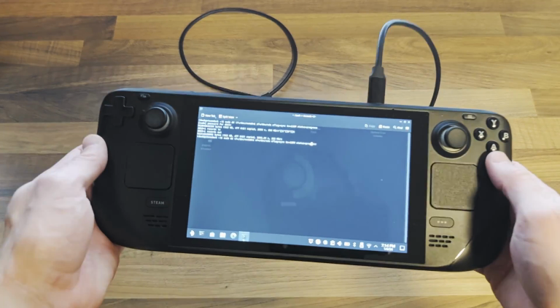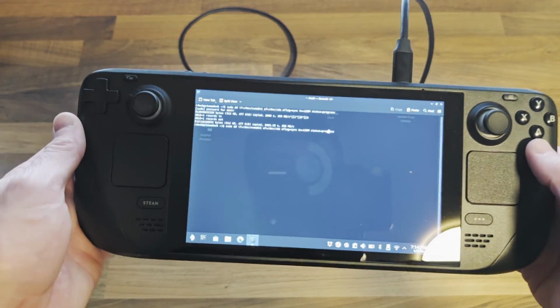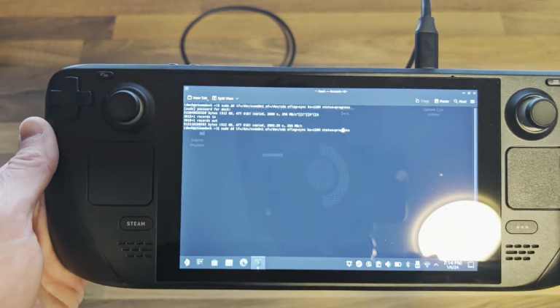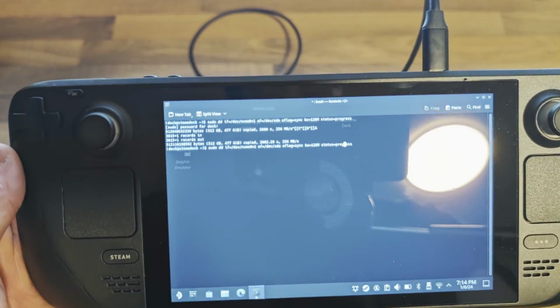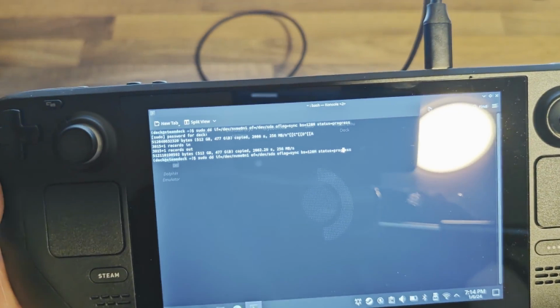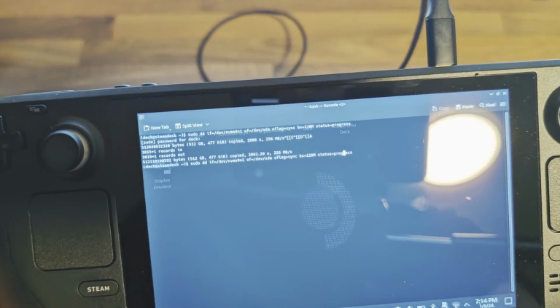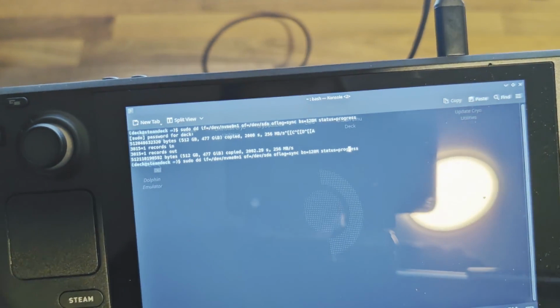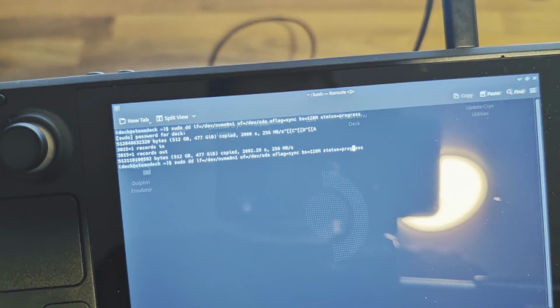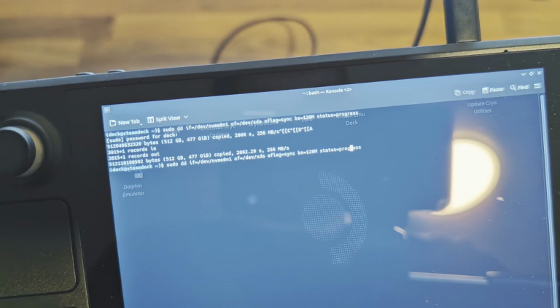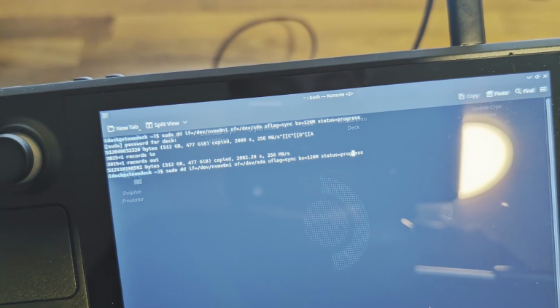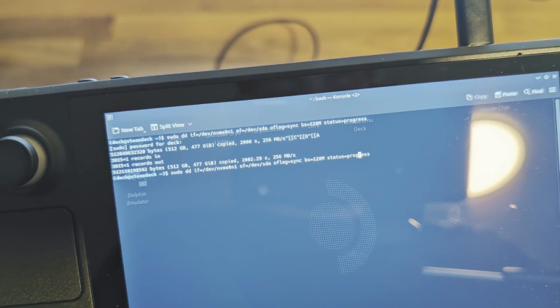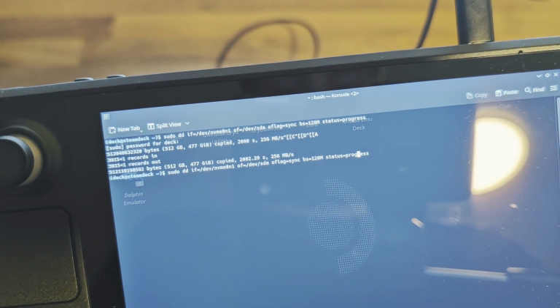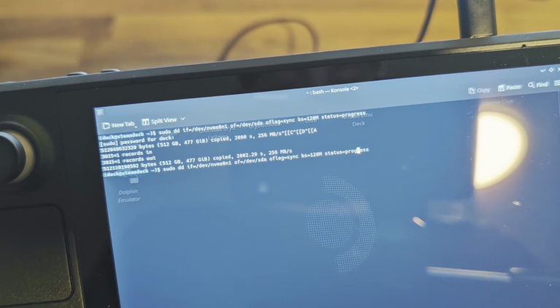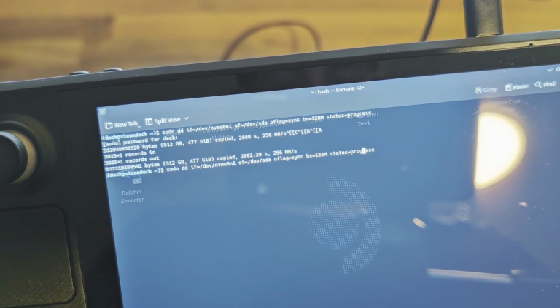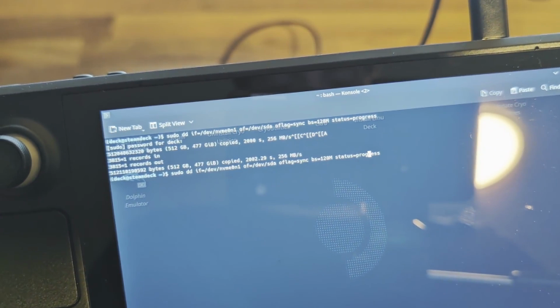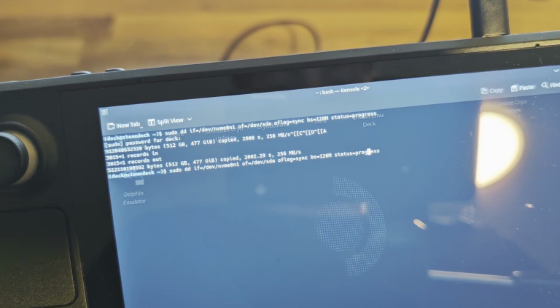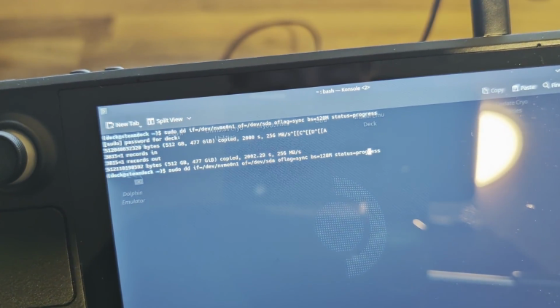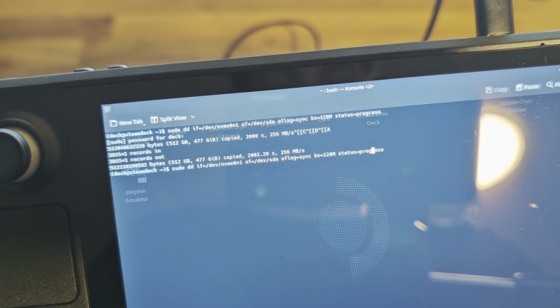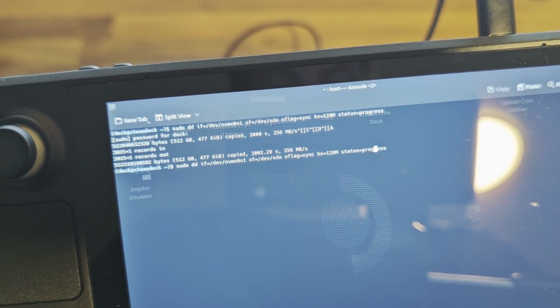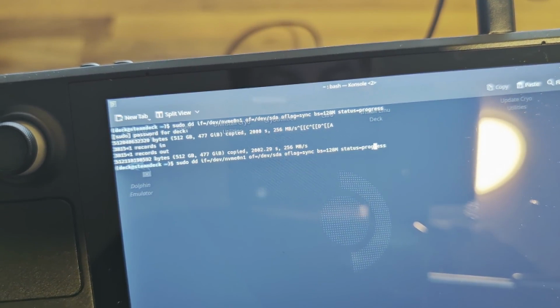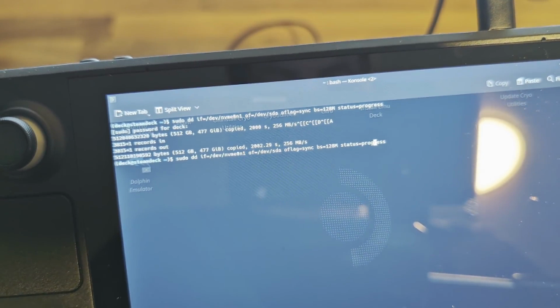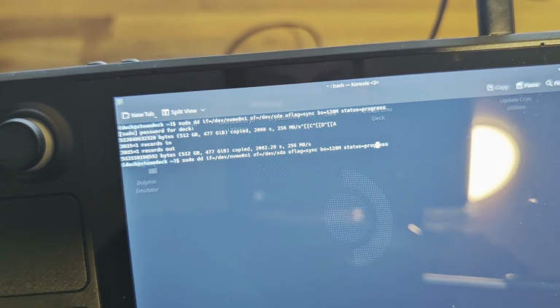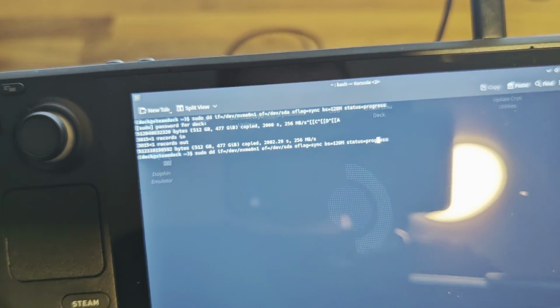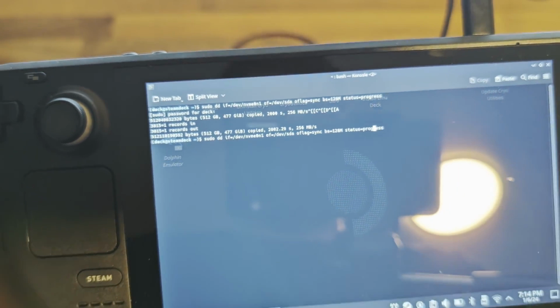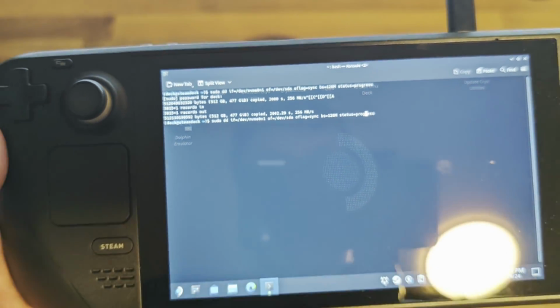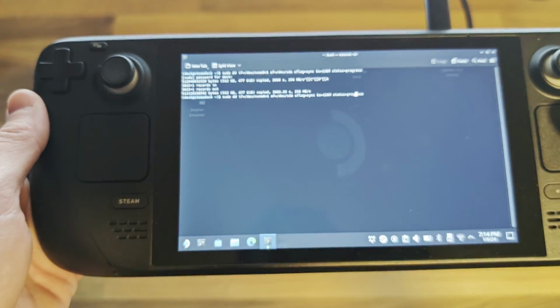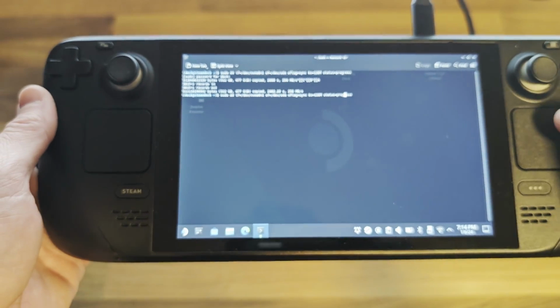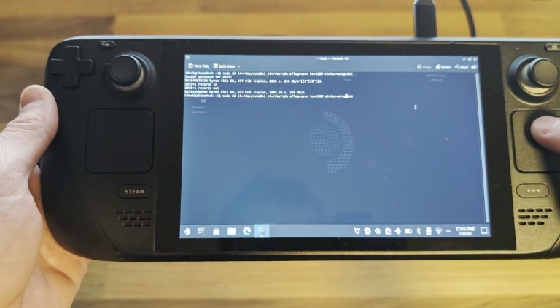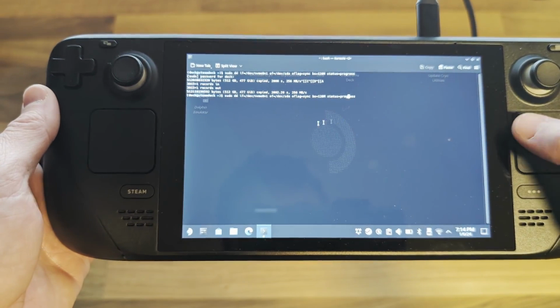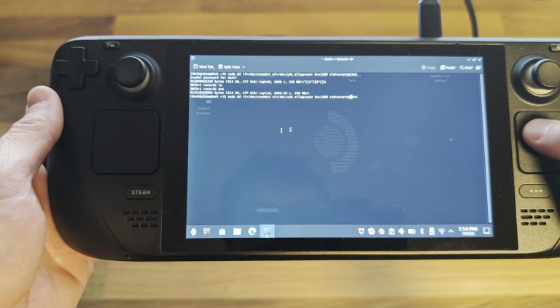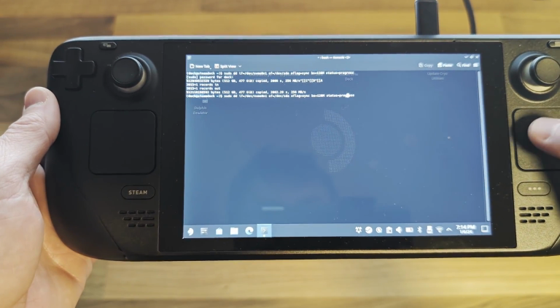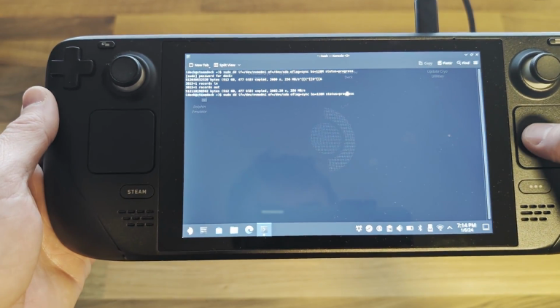As you can see, the copy process has completed. For me this took around 30 minutes, but this will vary depending on how much data you're copying.